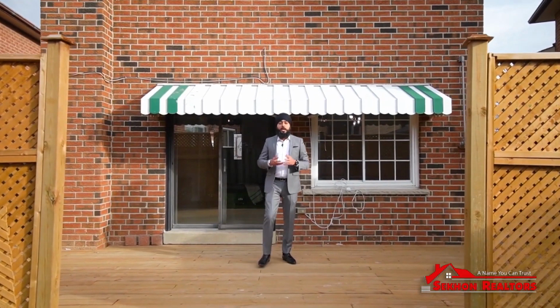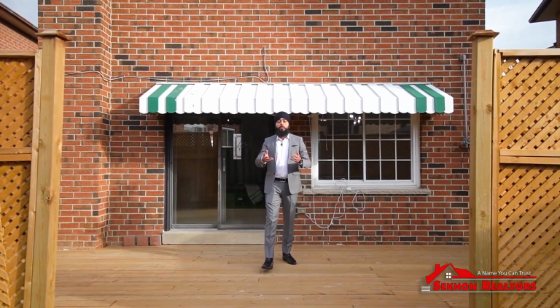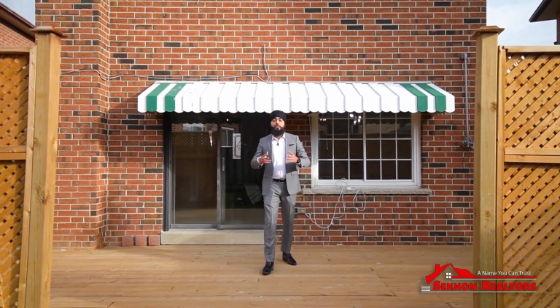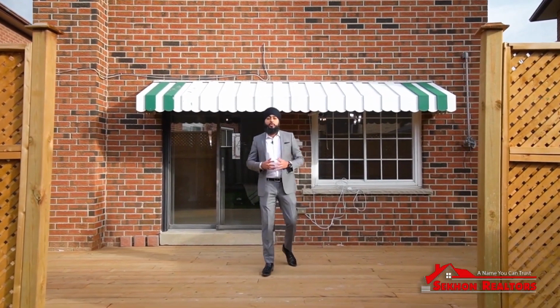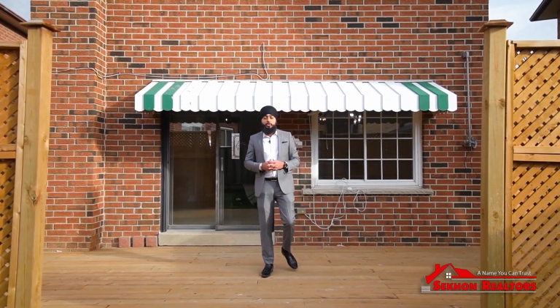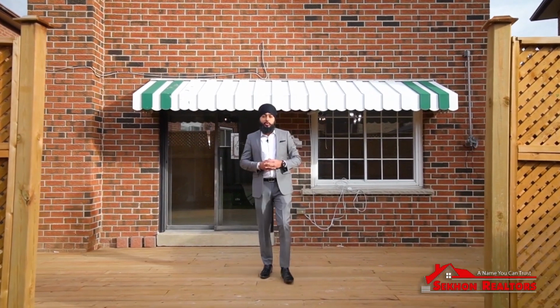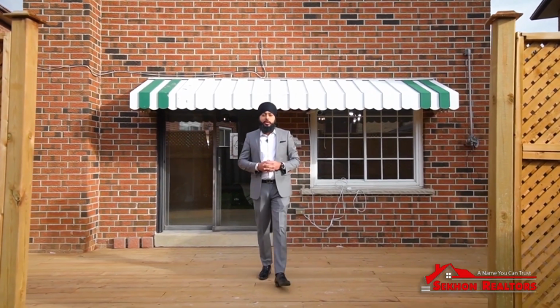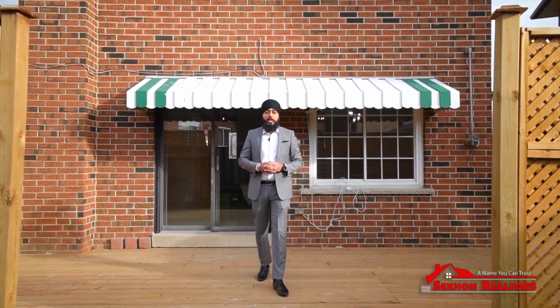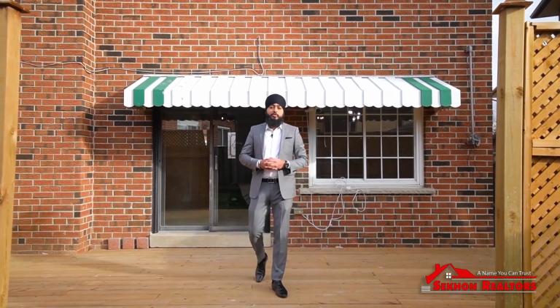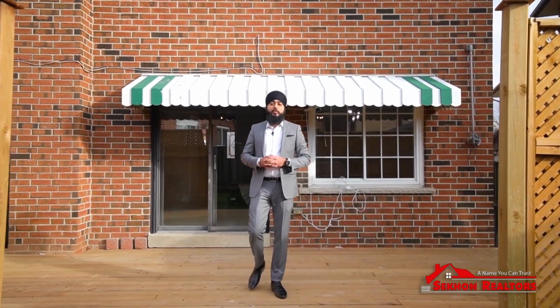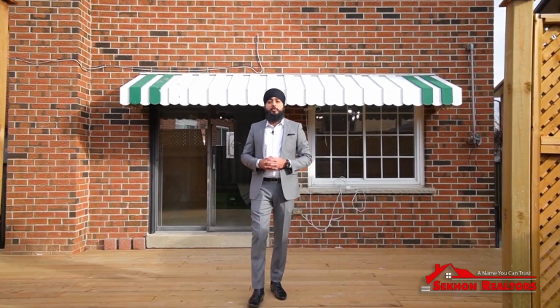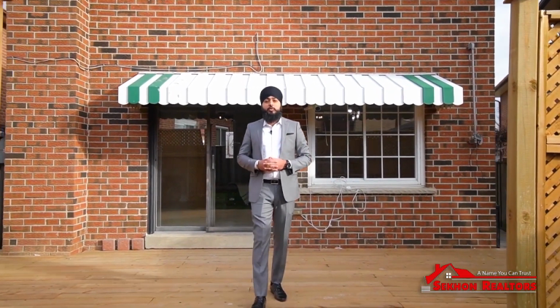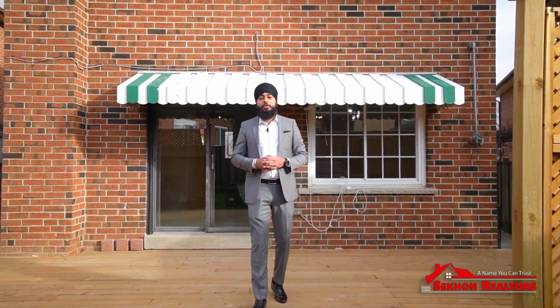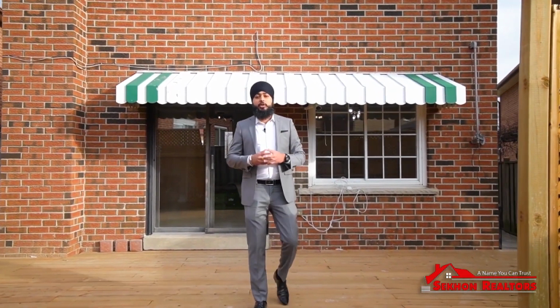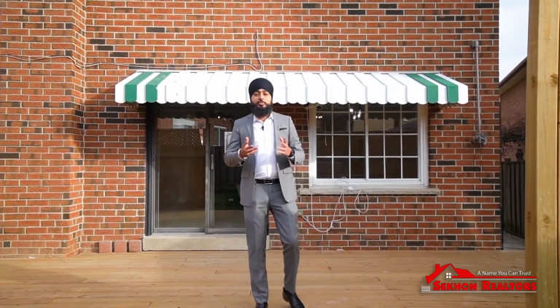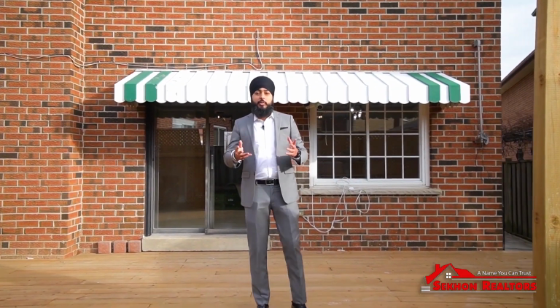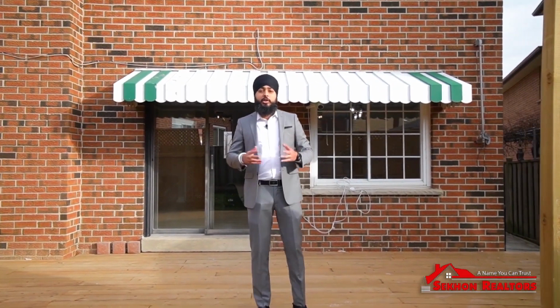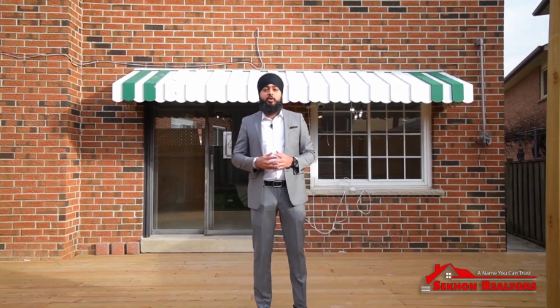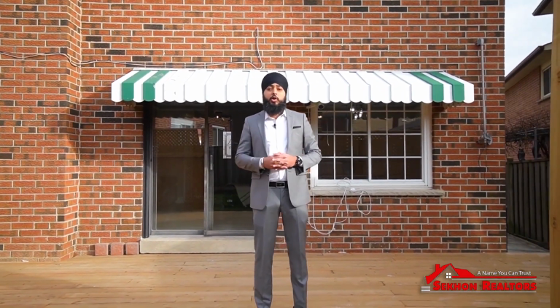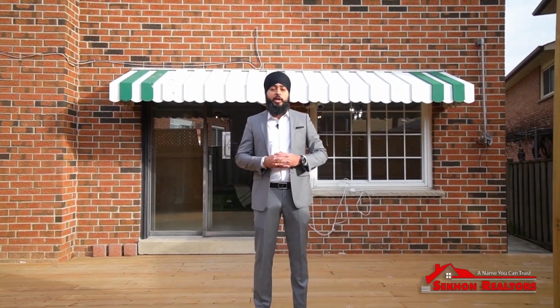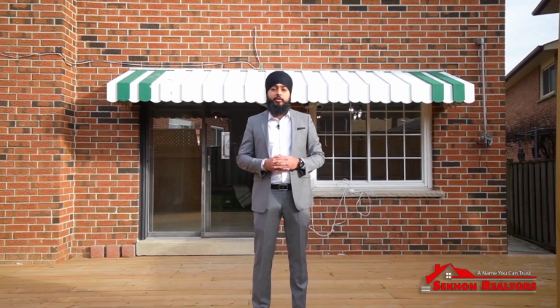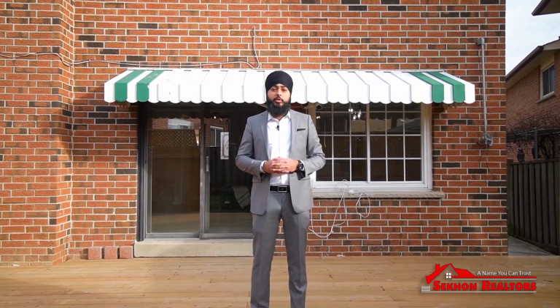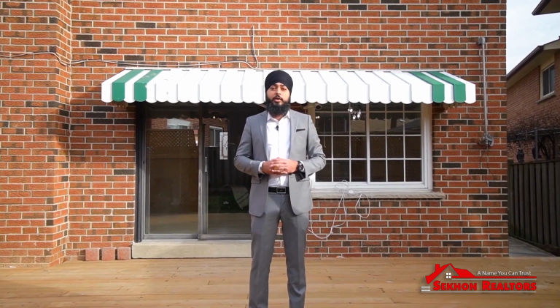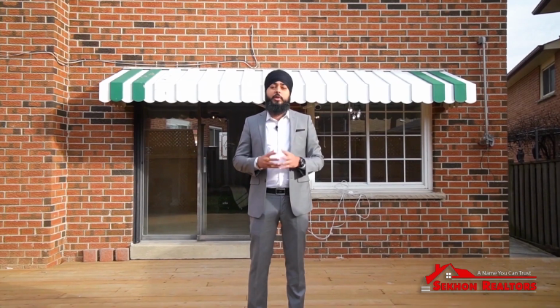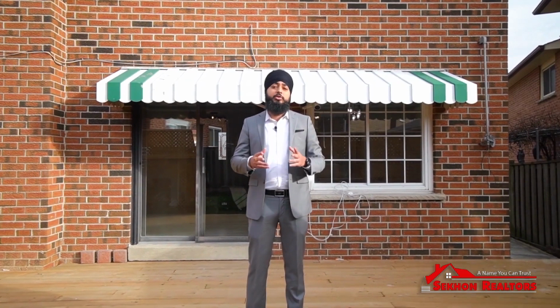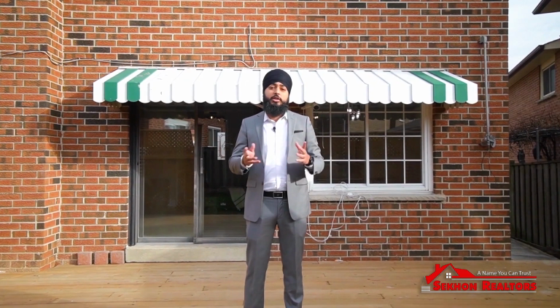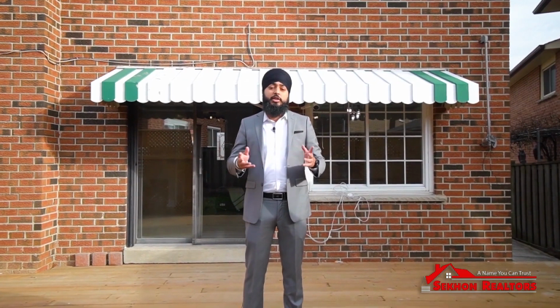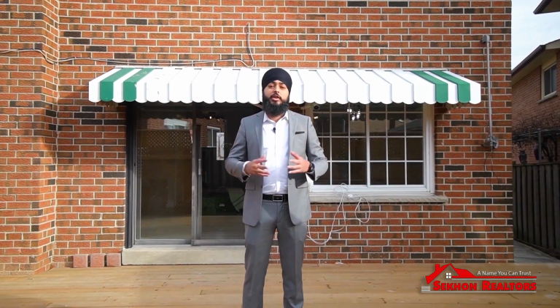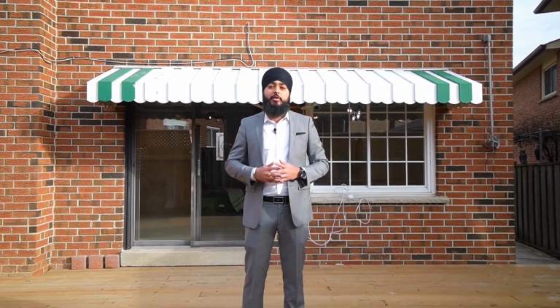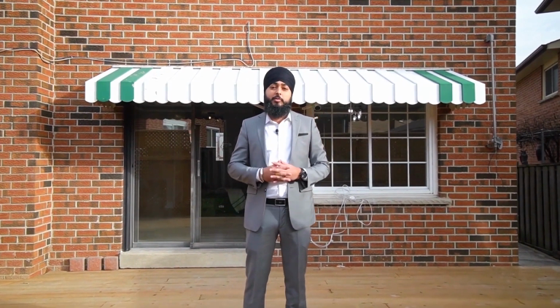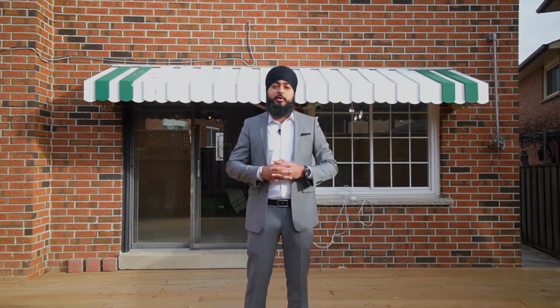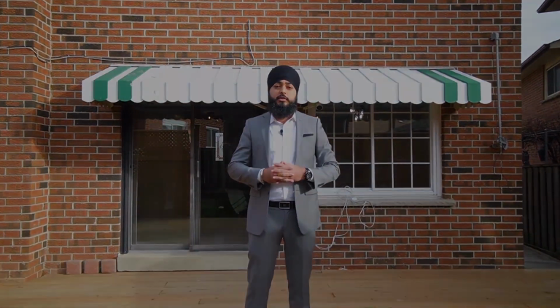I hope you enjoyed the tour. If you have any further questions on this property or would like to view it, please don't hesitate to give our team a call.